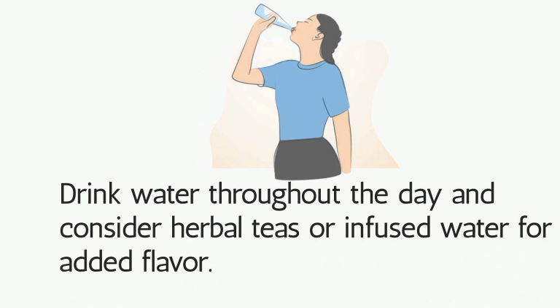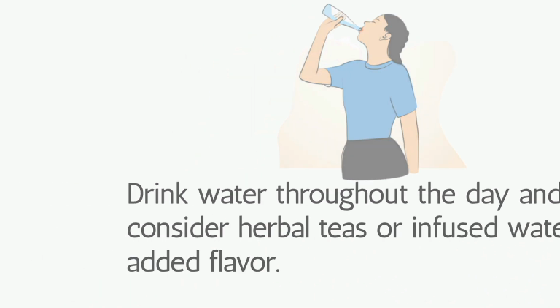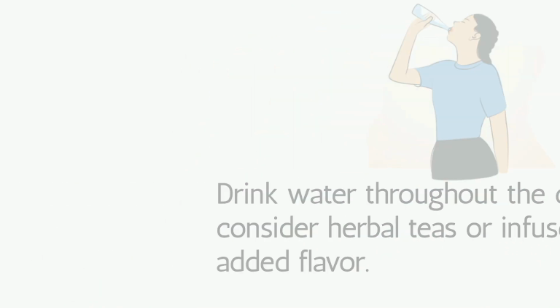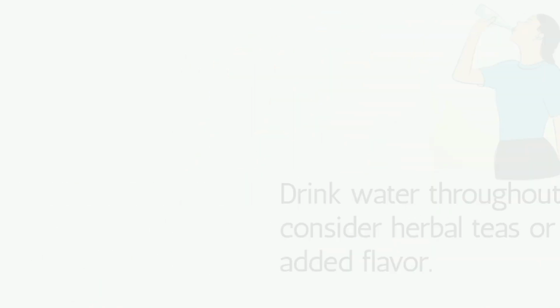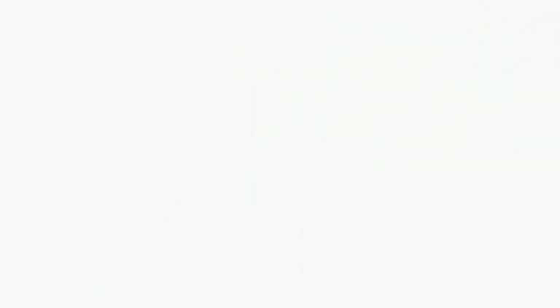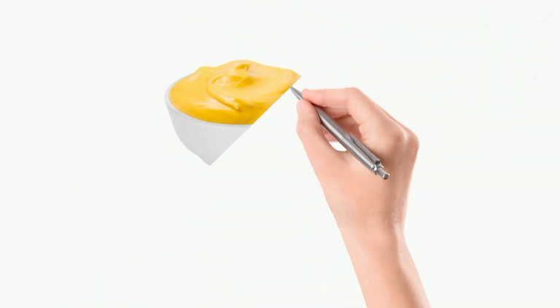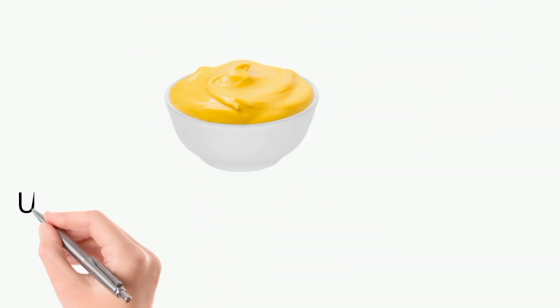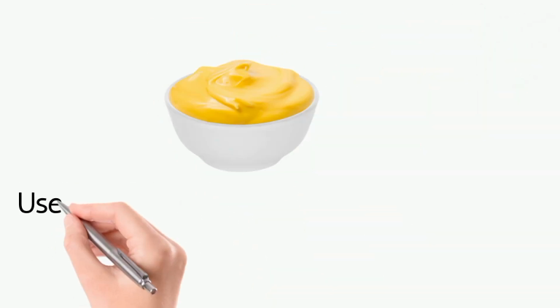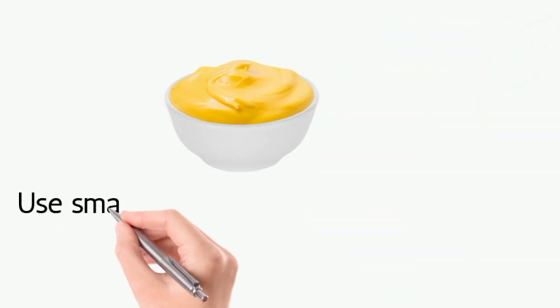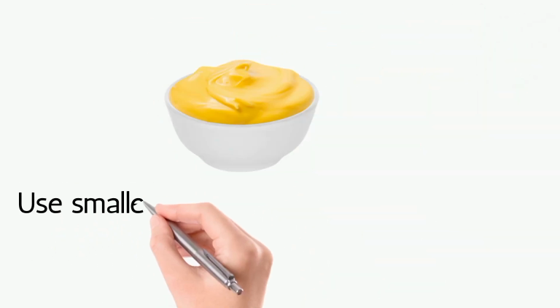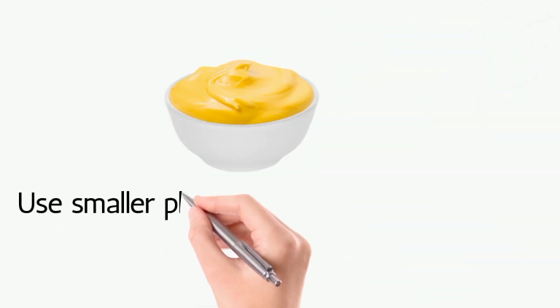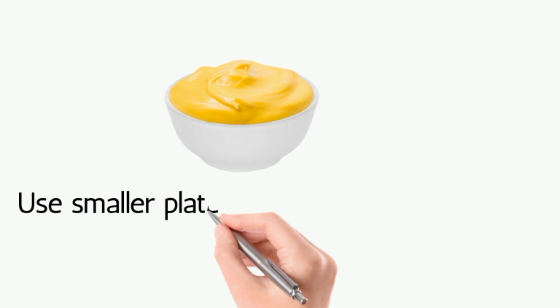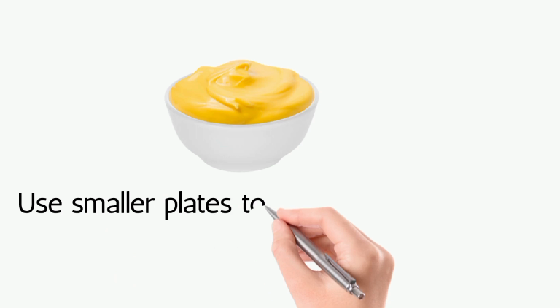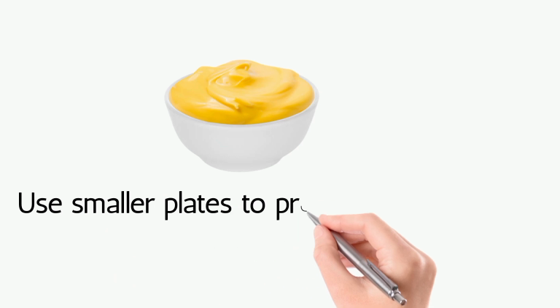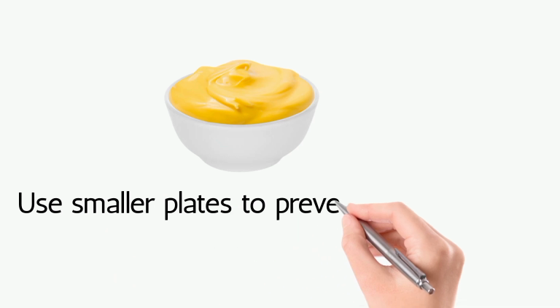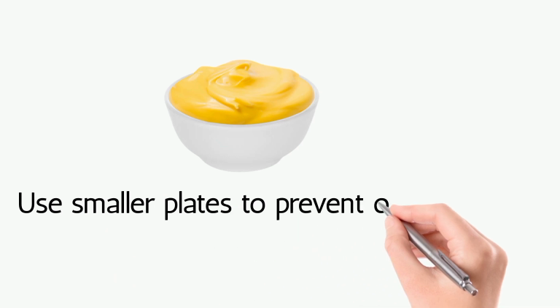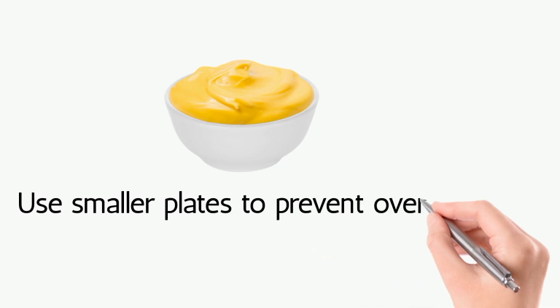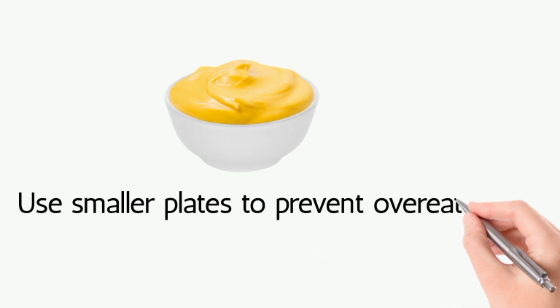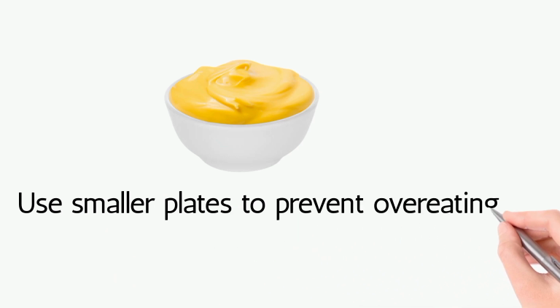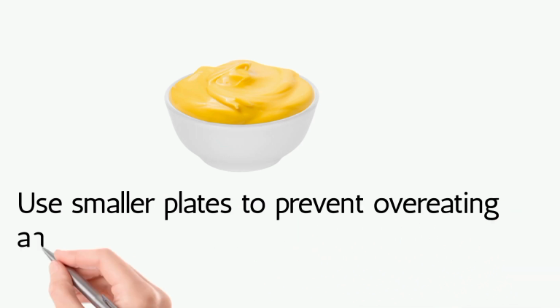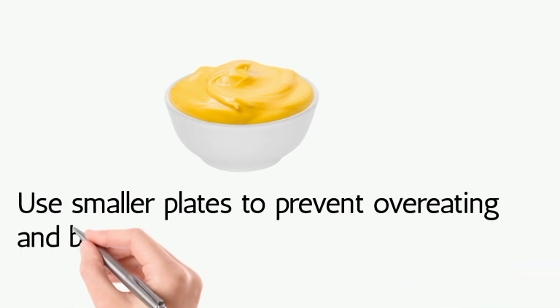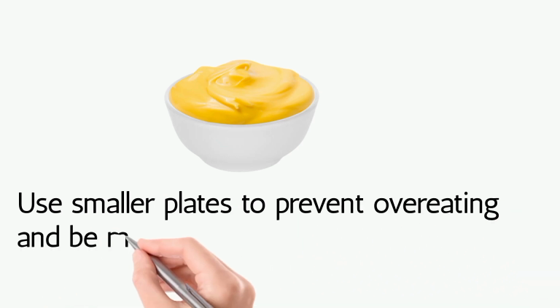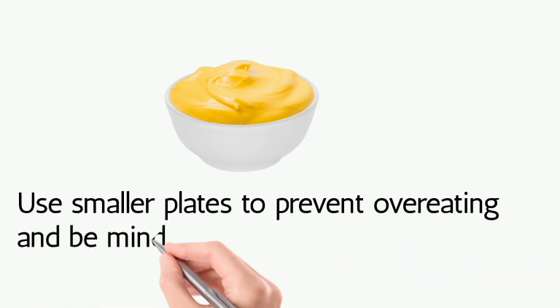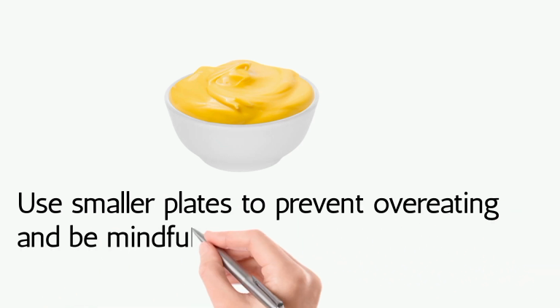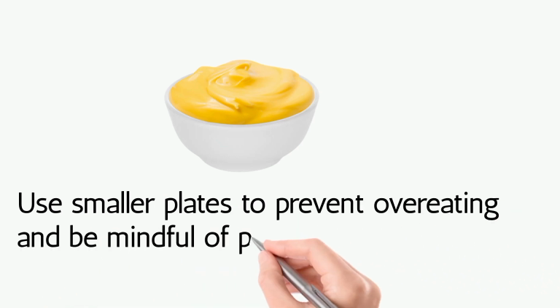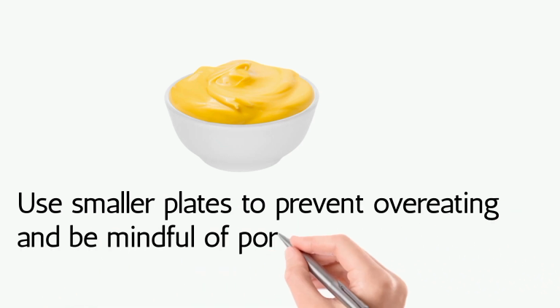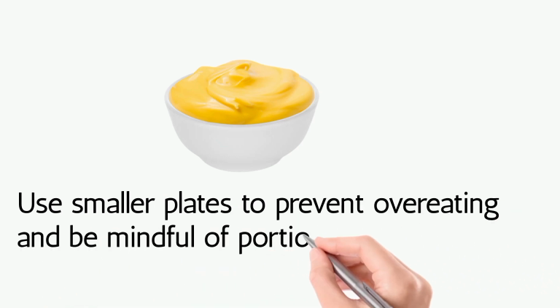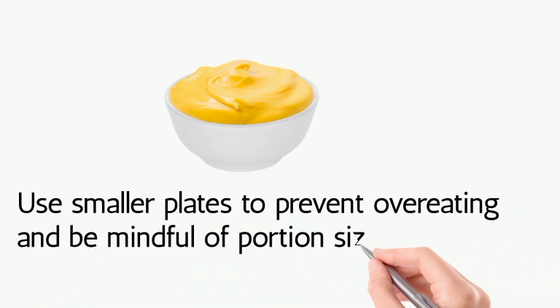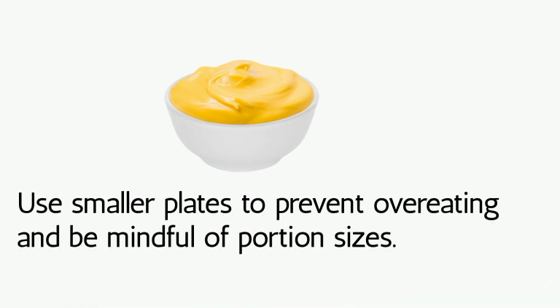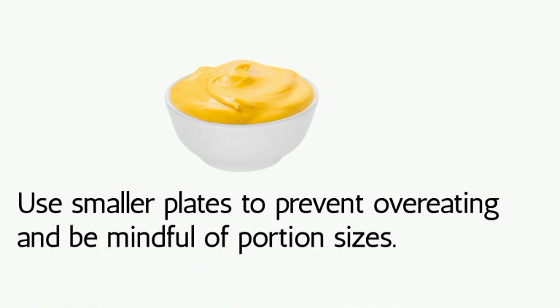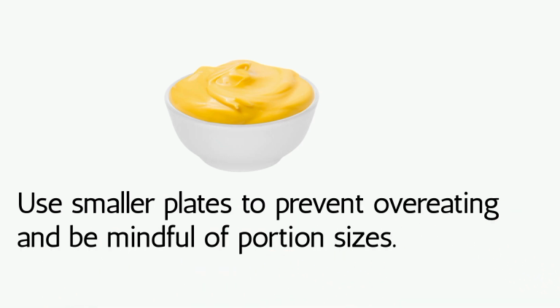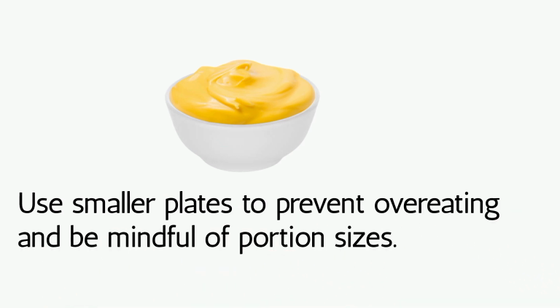Portion control: use smaller plates to prevent overeating and be mindful of portion sizes.